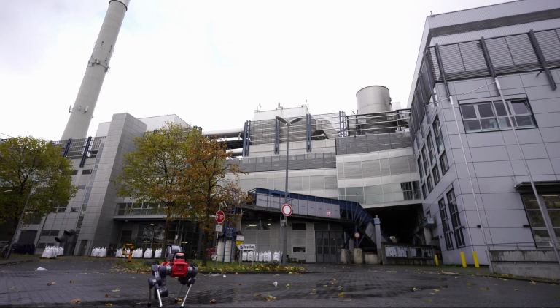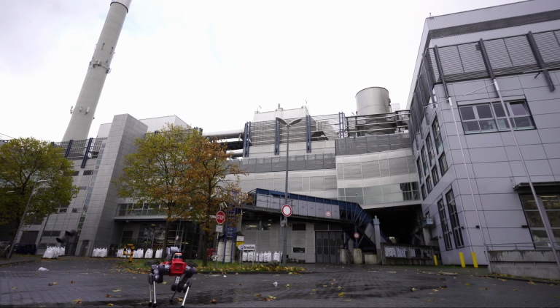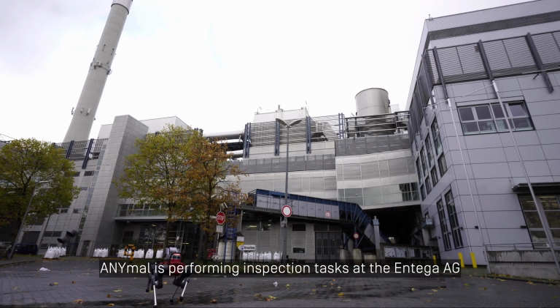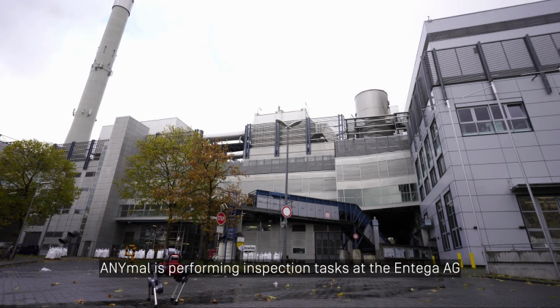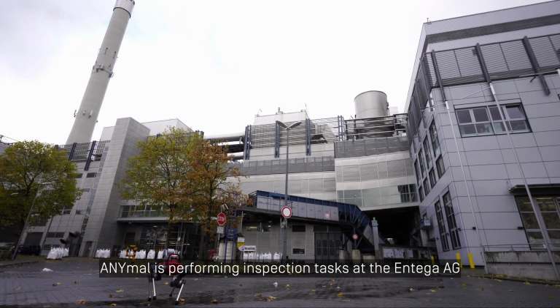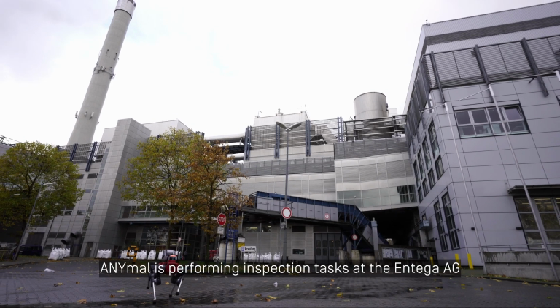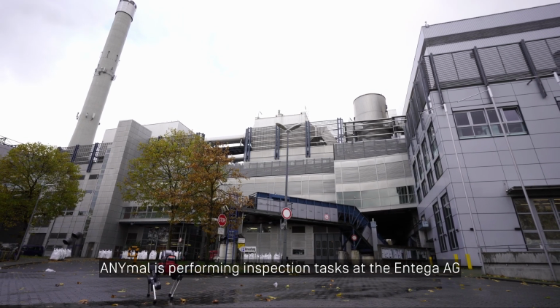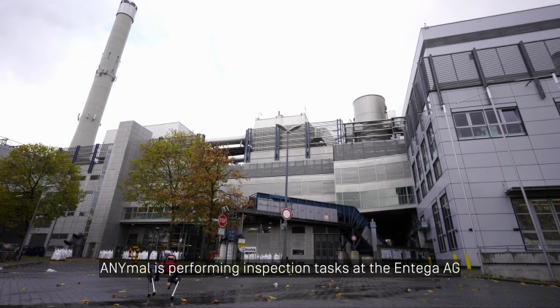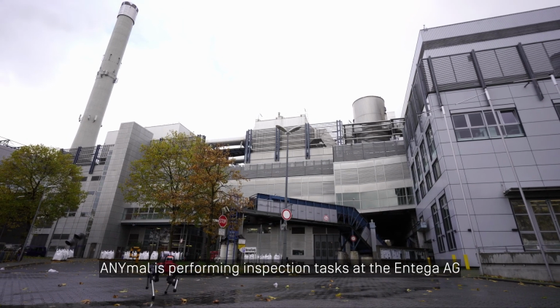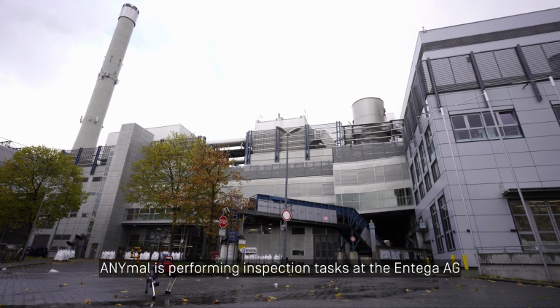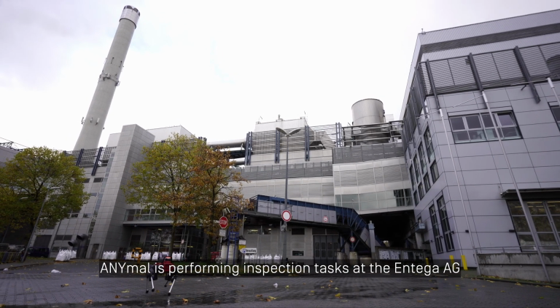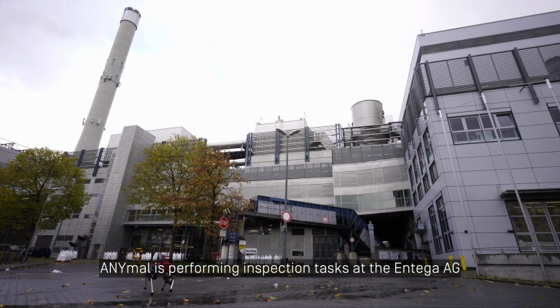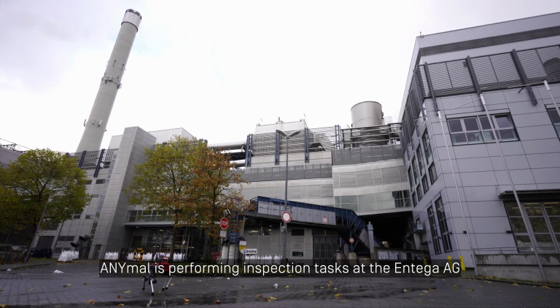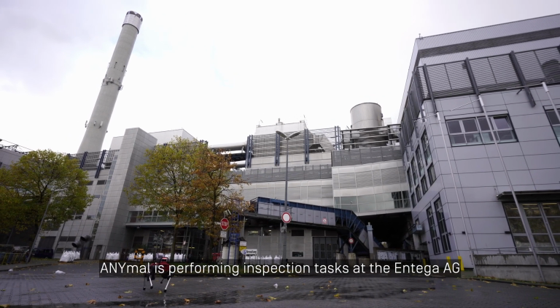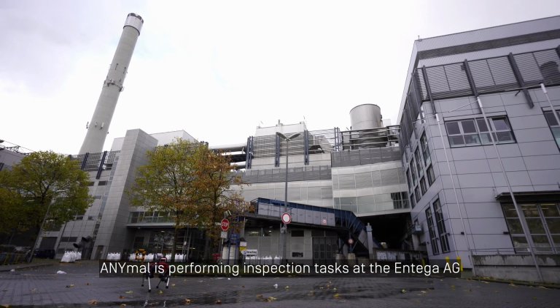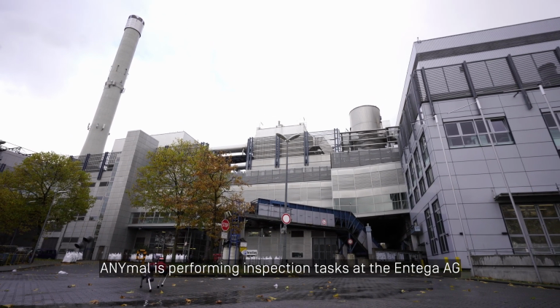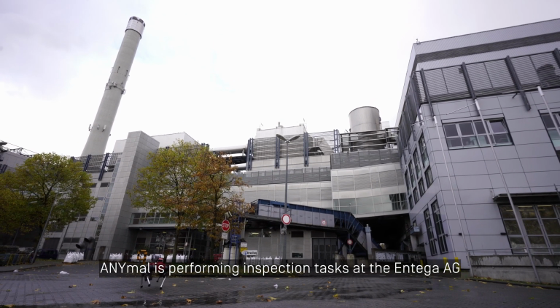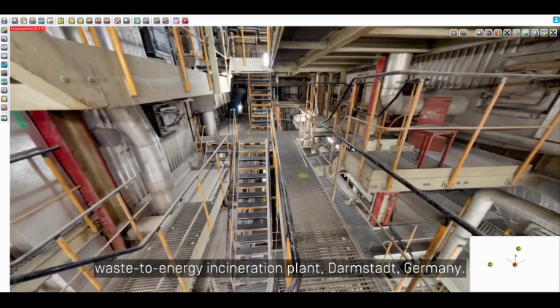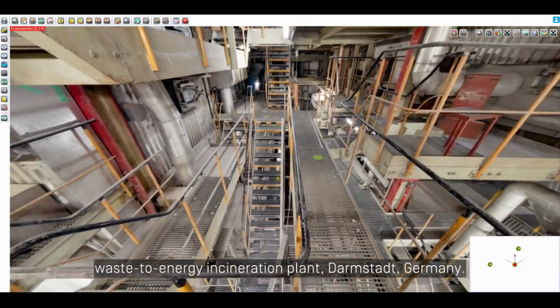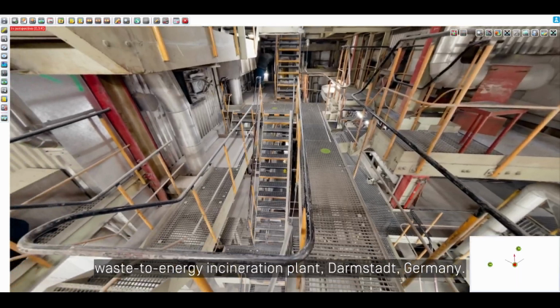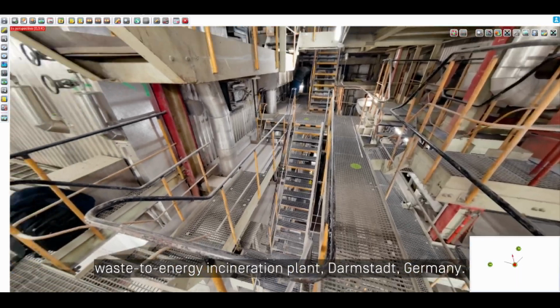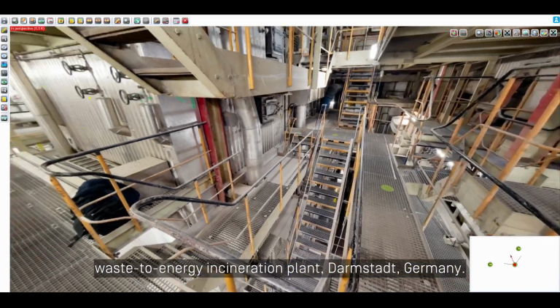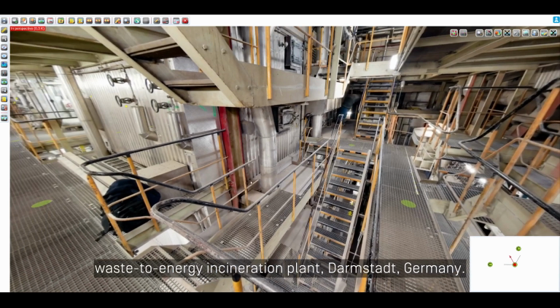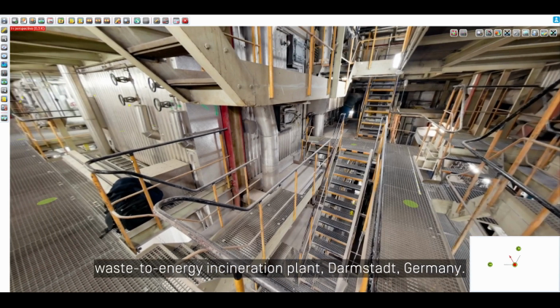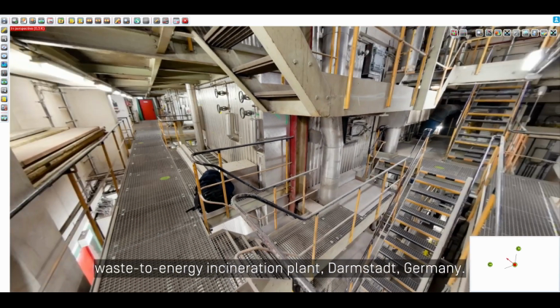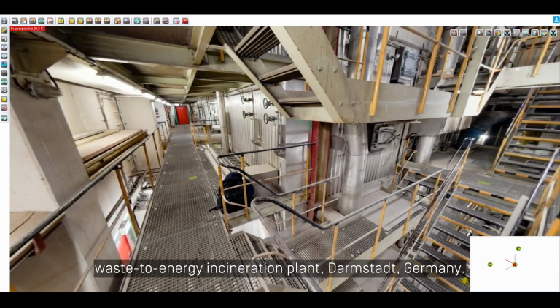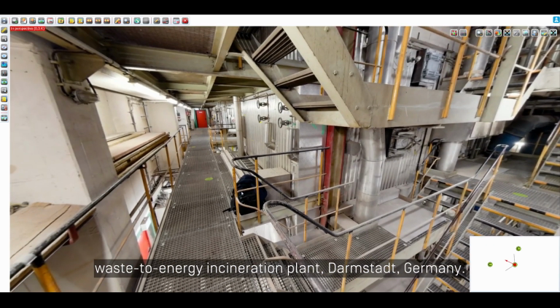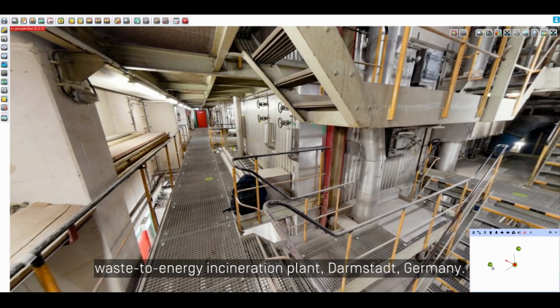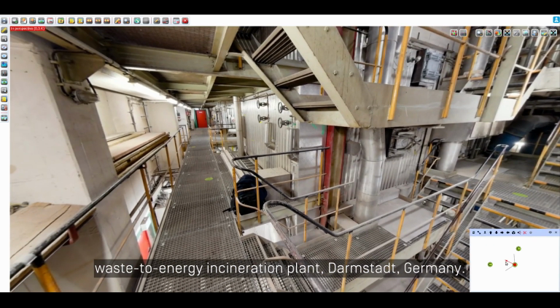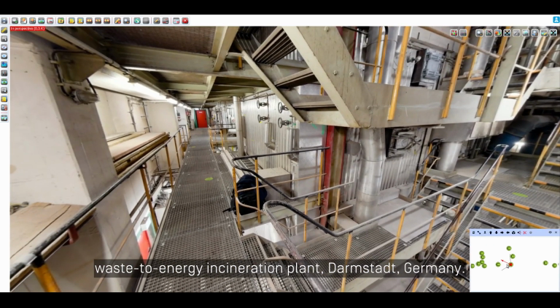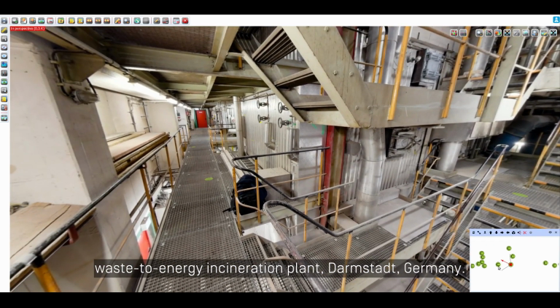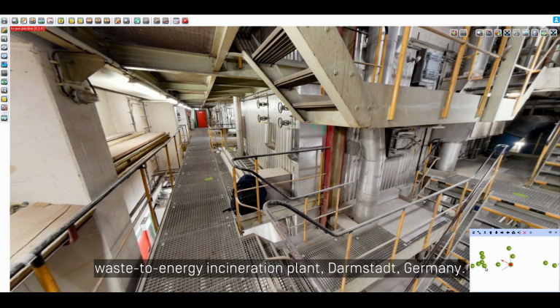ANIMAL is performing inspection tasks at the Integer AG Waste-to-Energy Incineration Plant, Darmstadt, Germany.